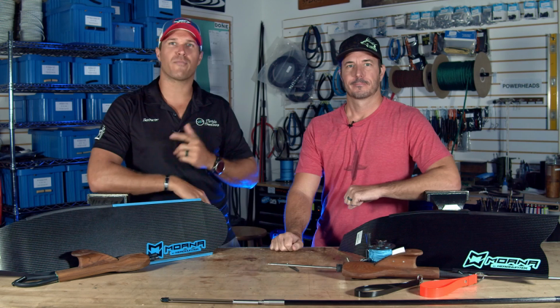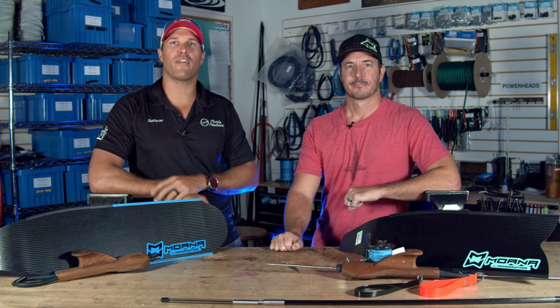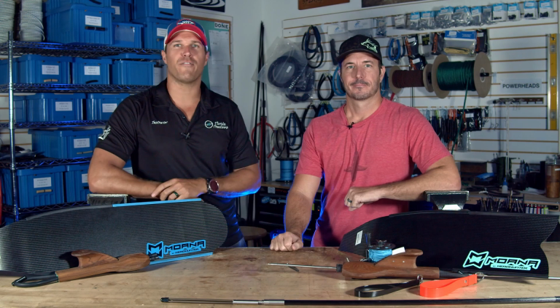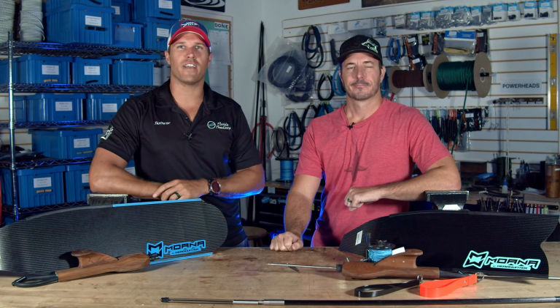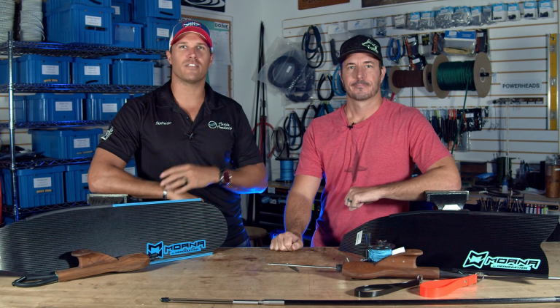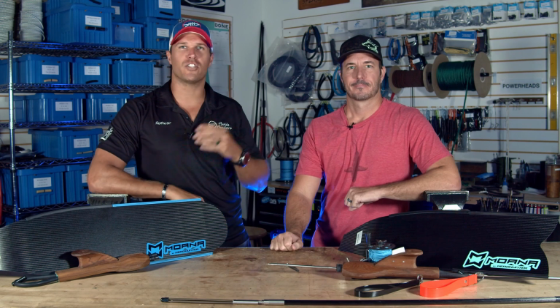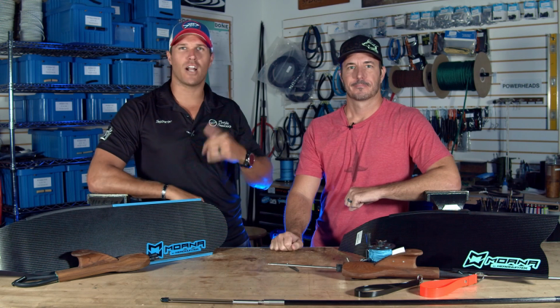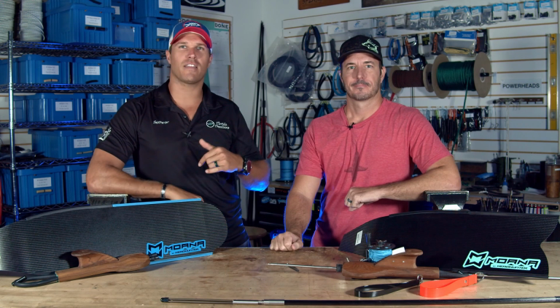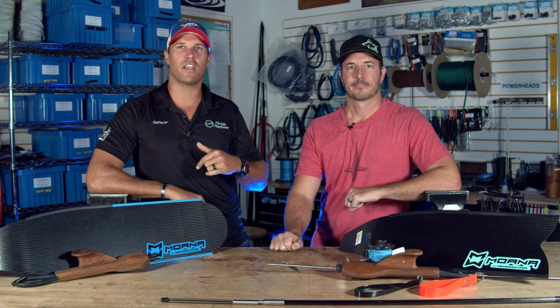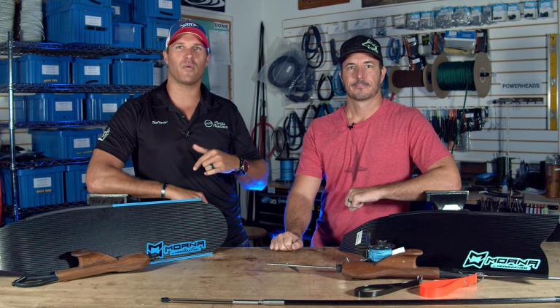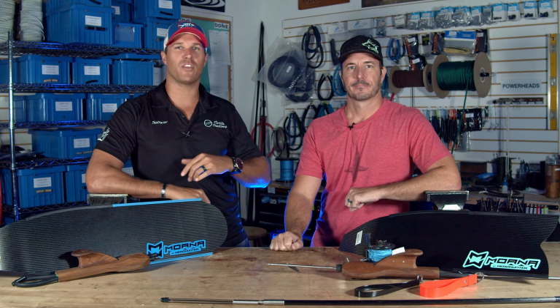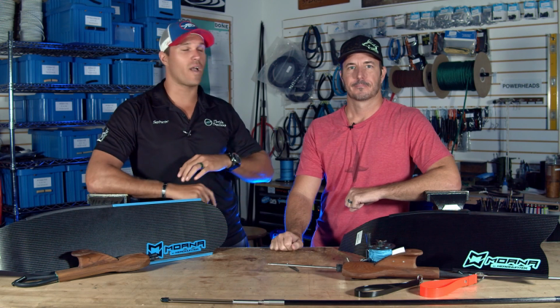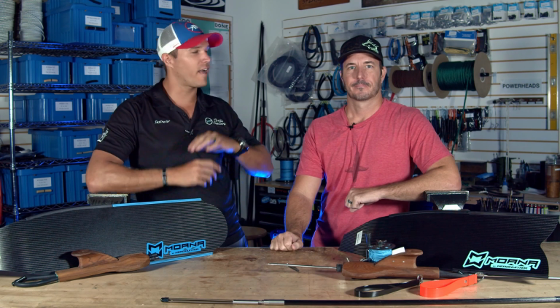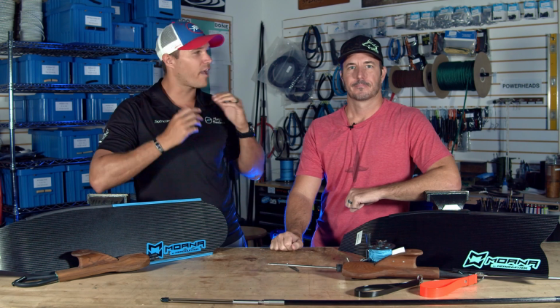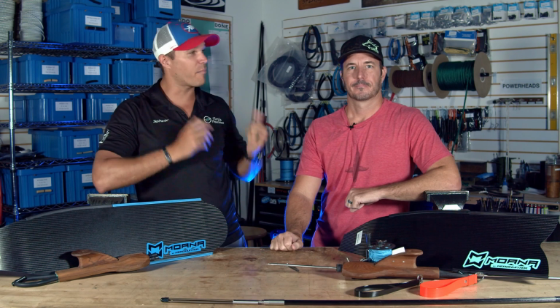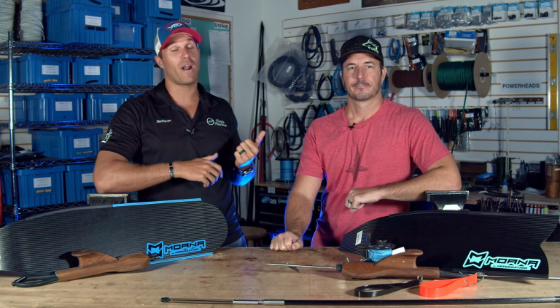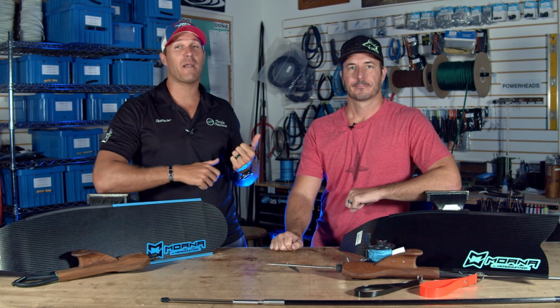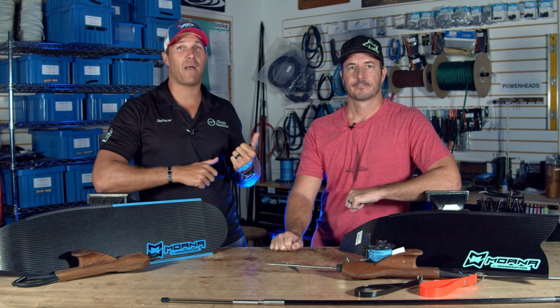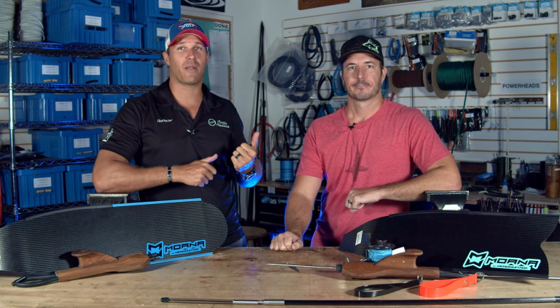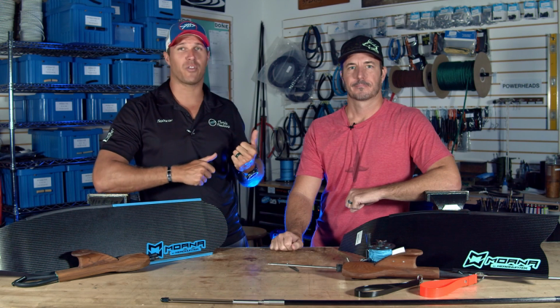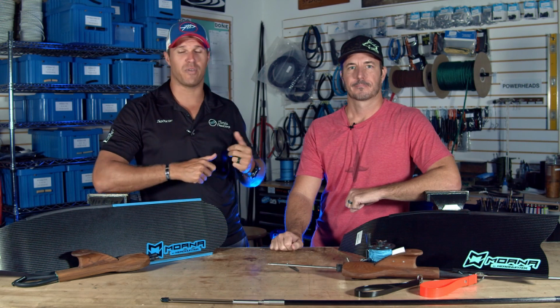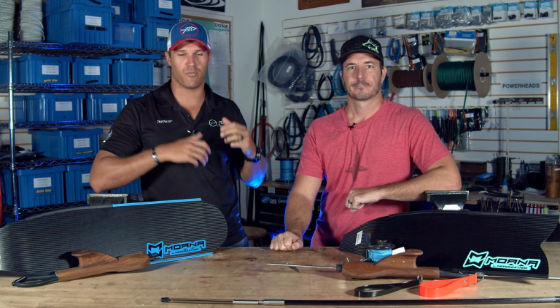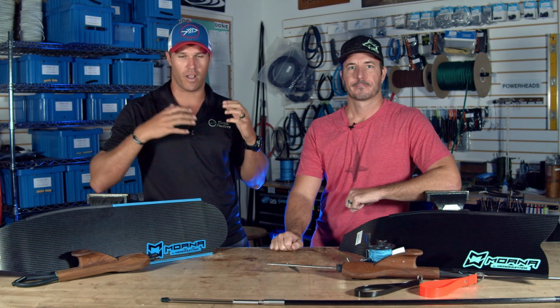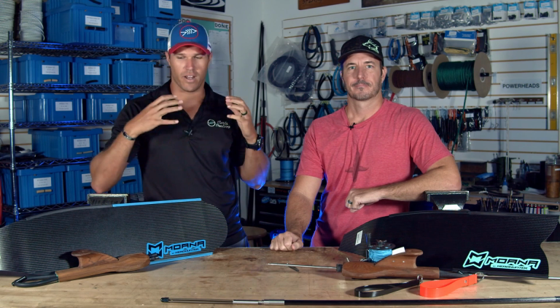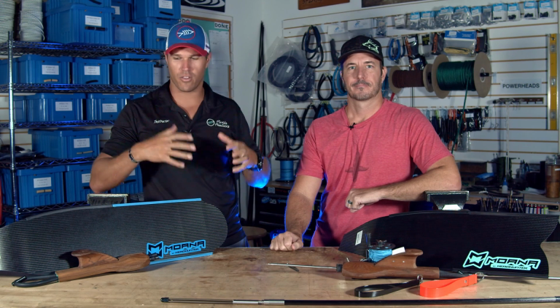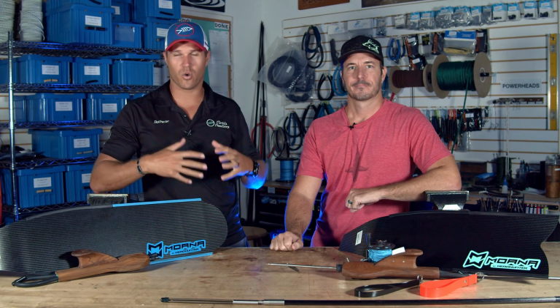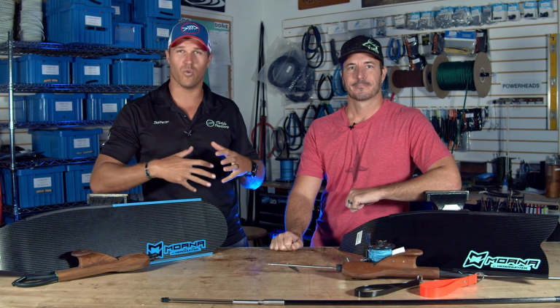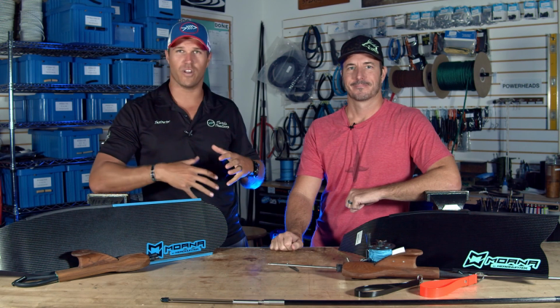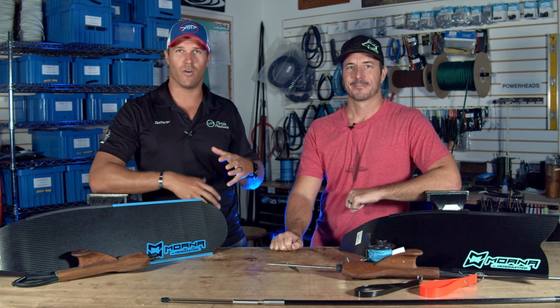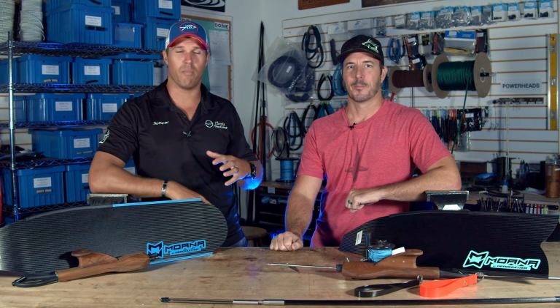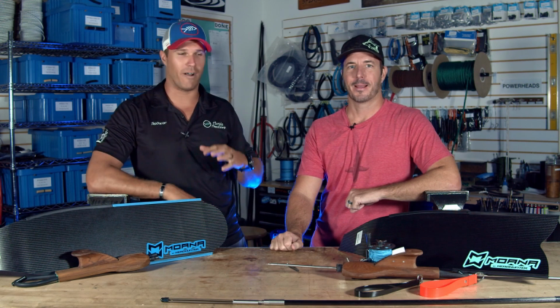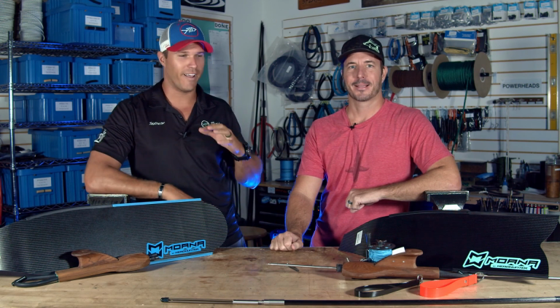What's up Florida Freedivers fans? Jonathan here with you and I've got Brad back with me for another cool video.